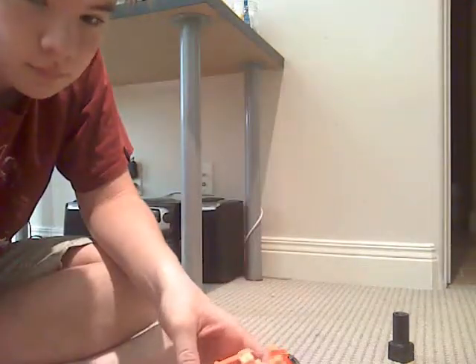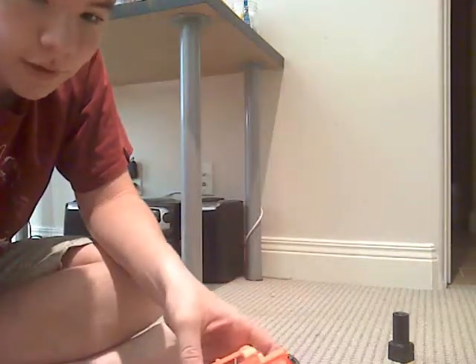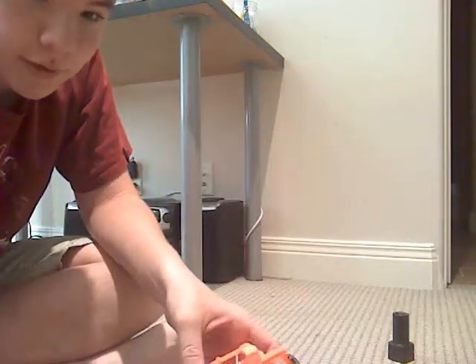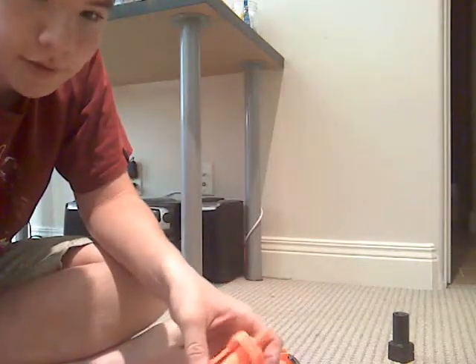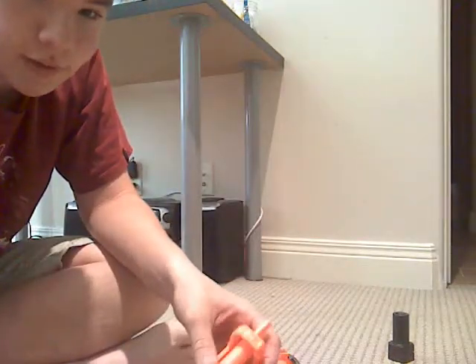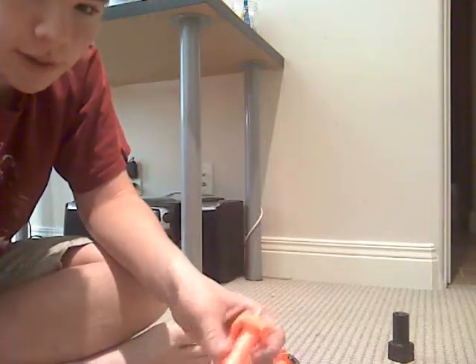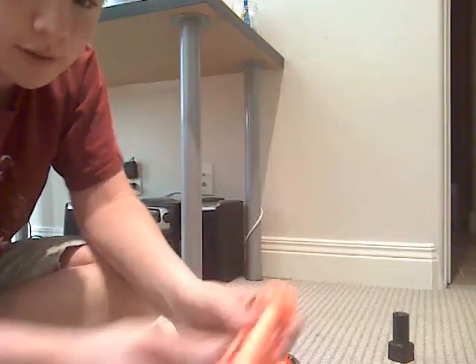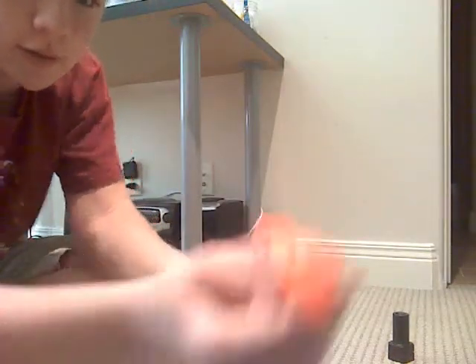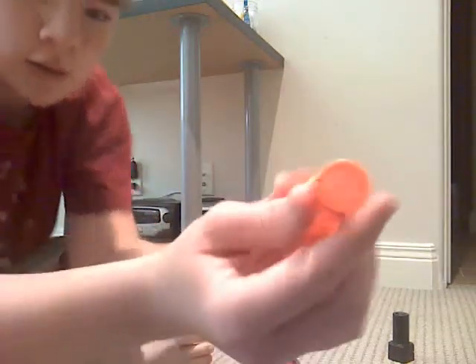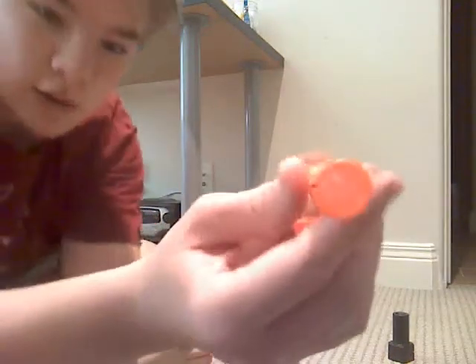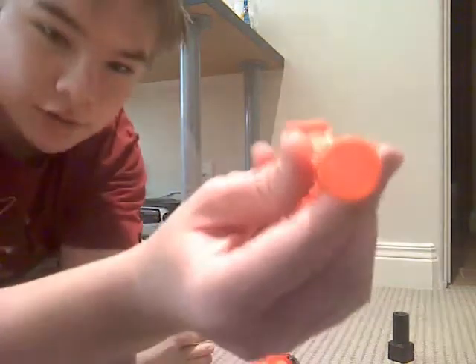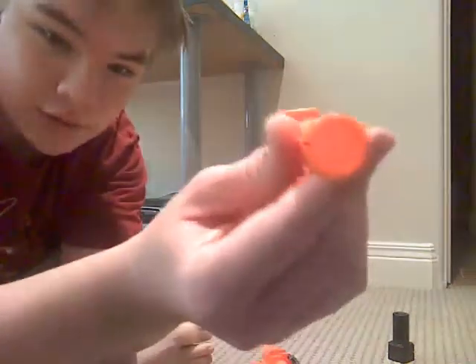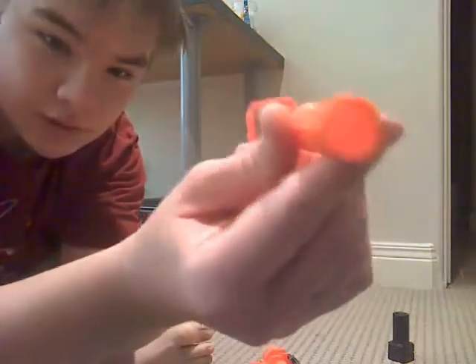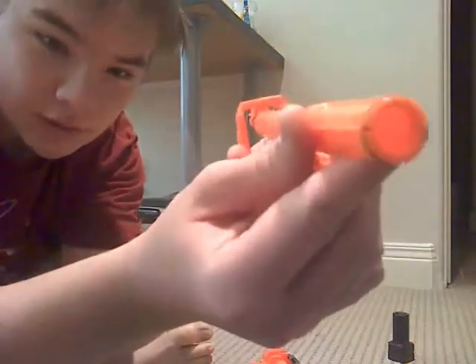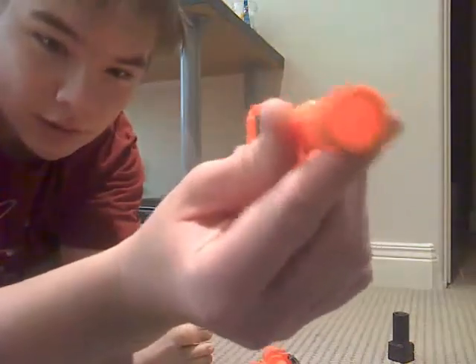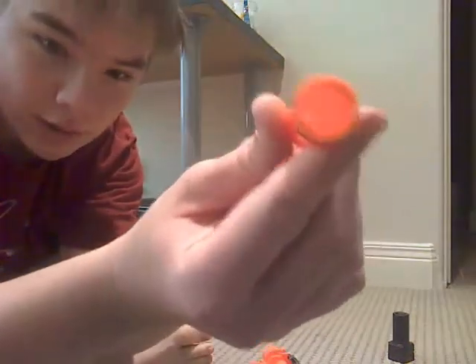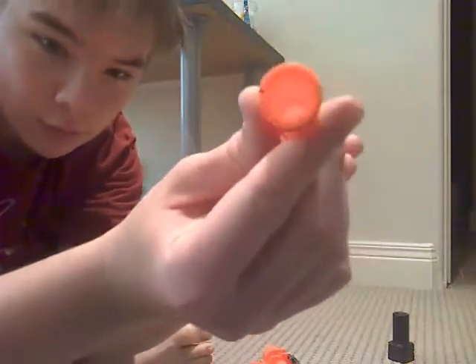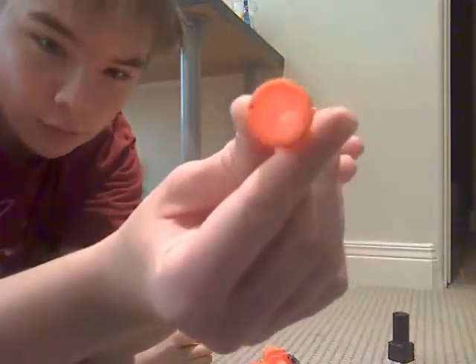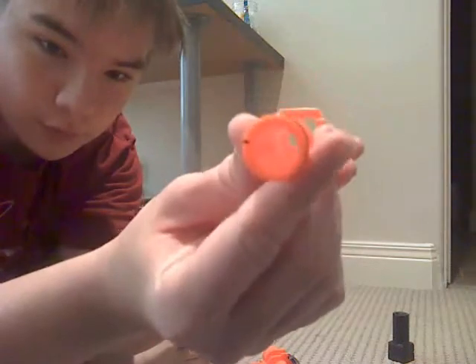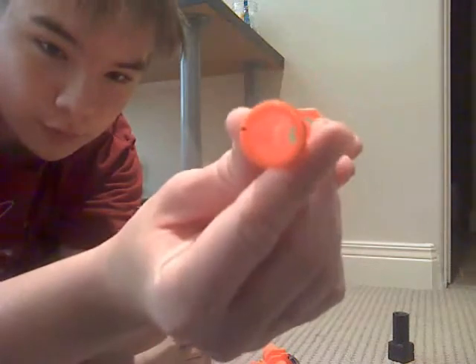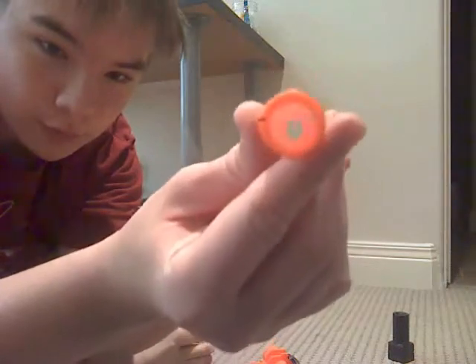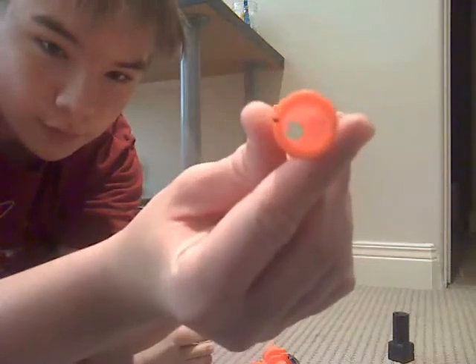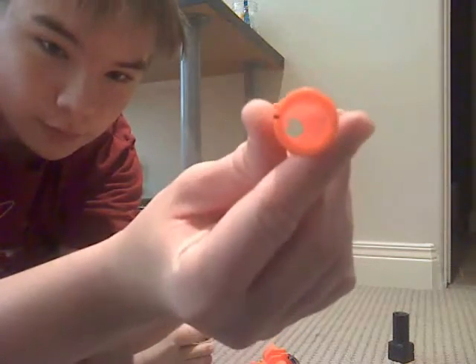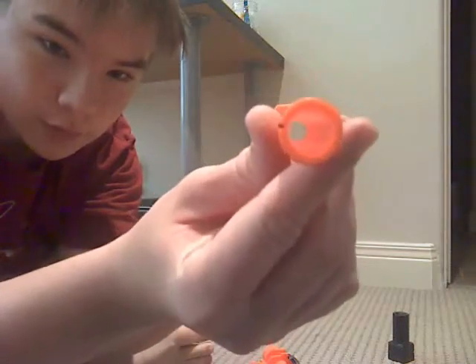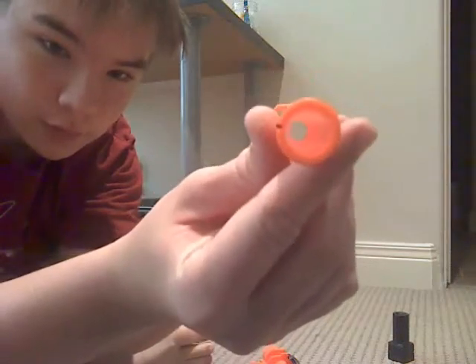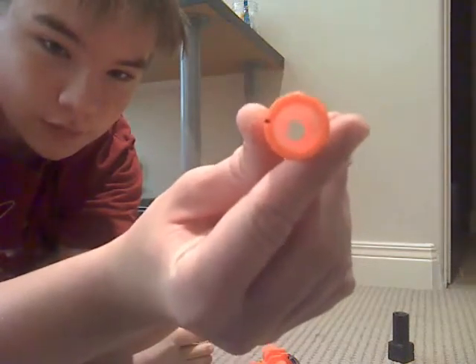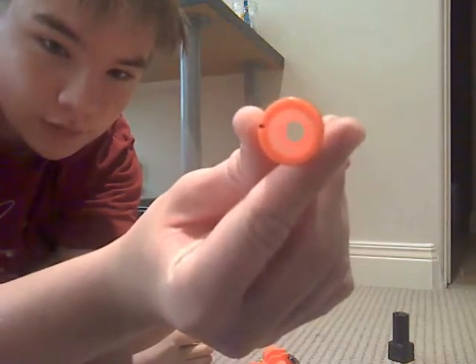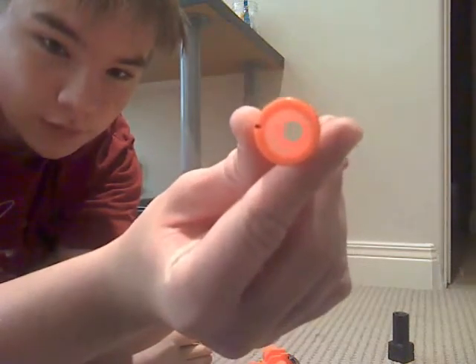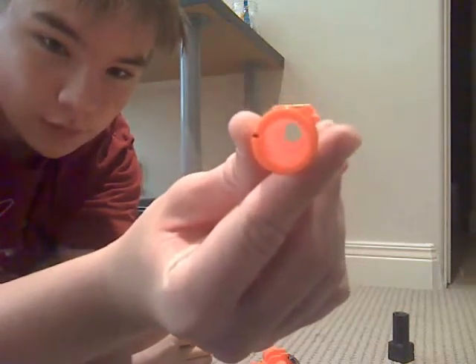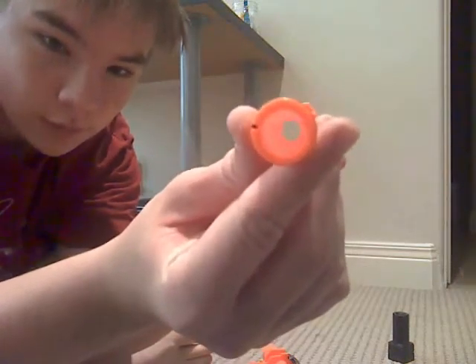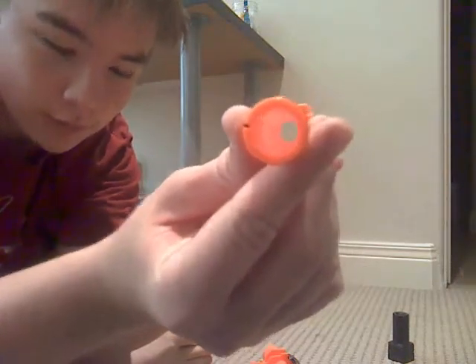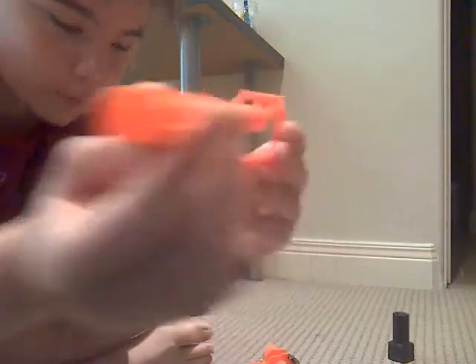Hey guys, I'm back. As you can see, I drilled all the way through because you can see all the way through.